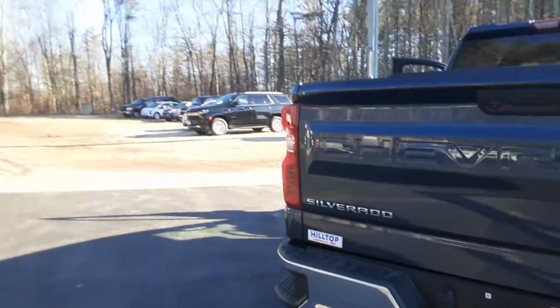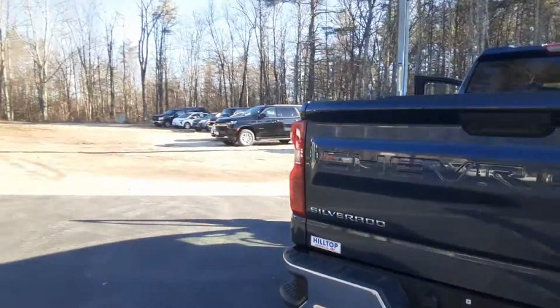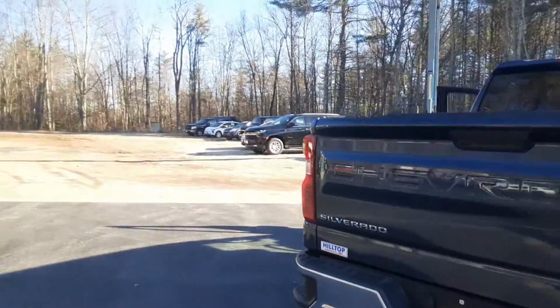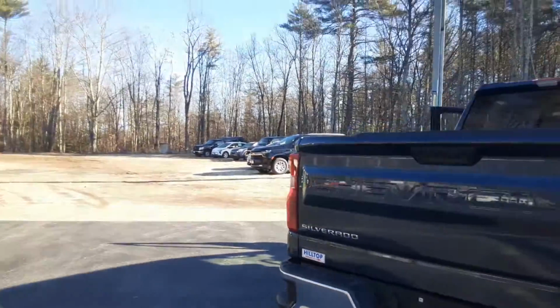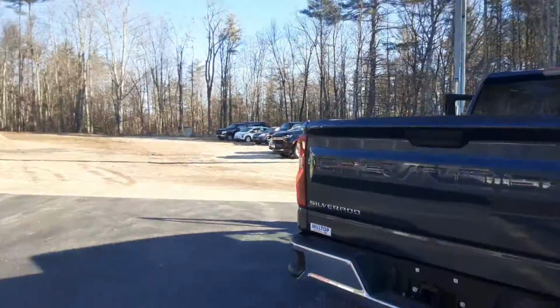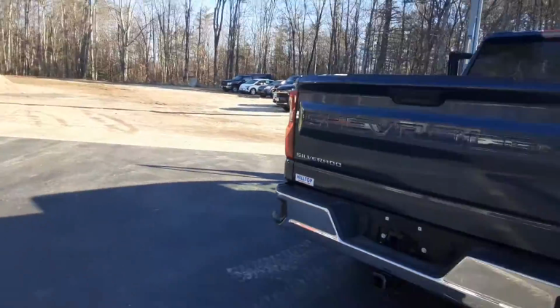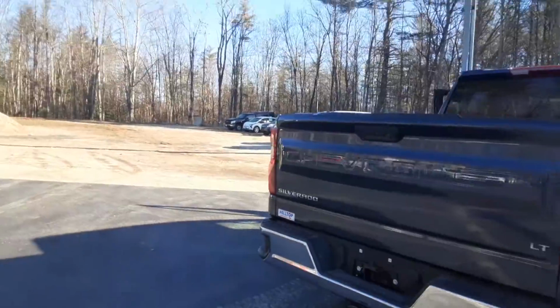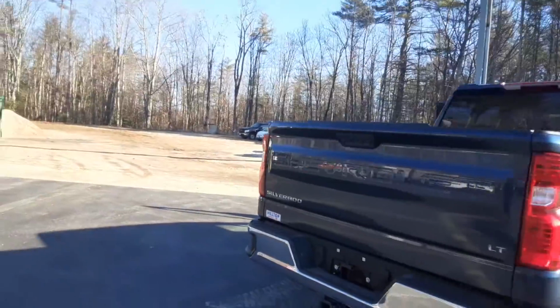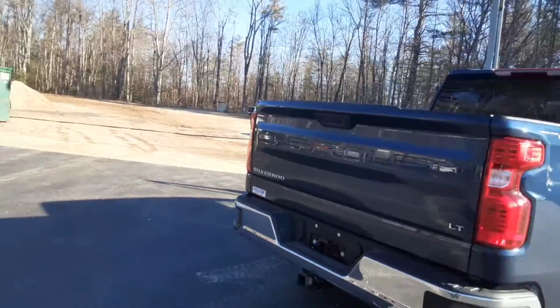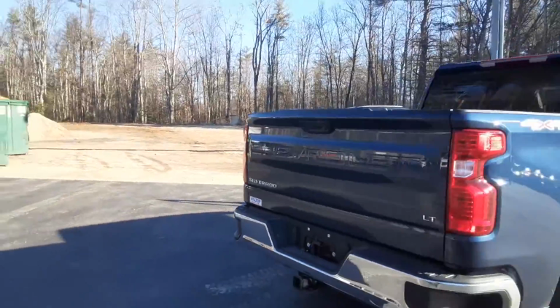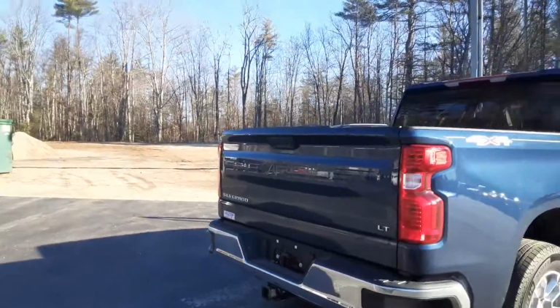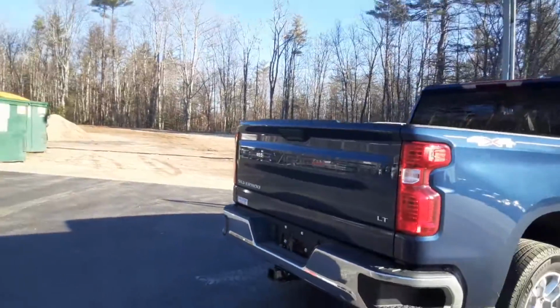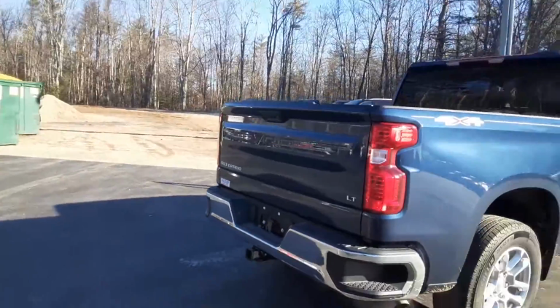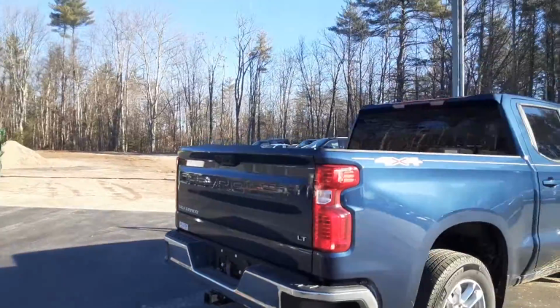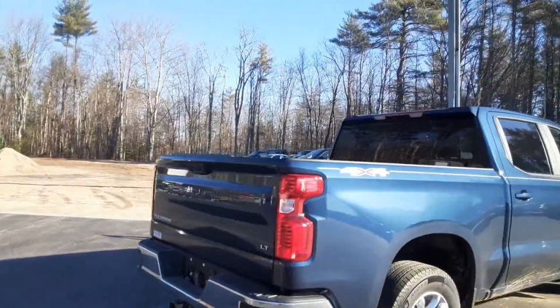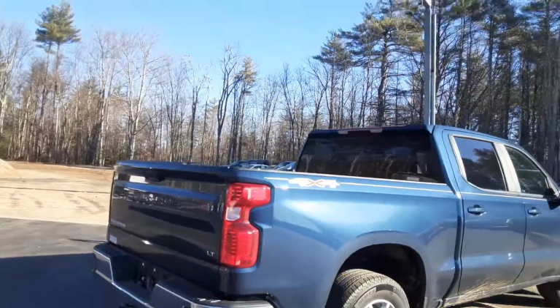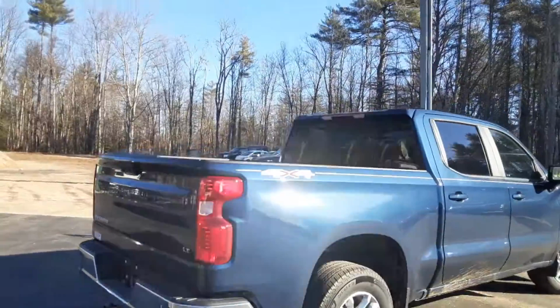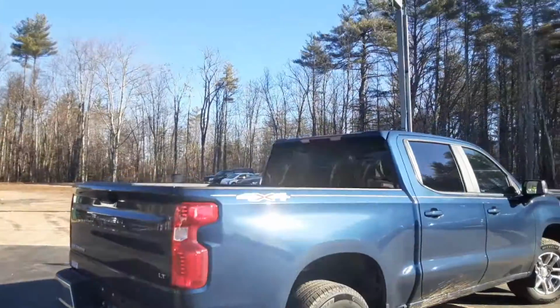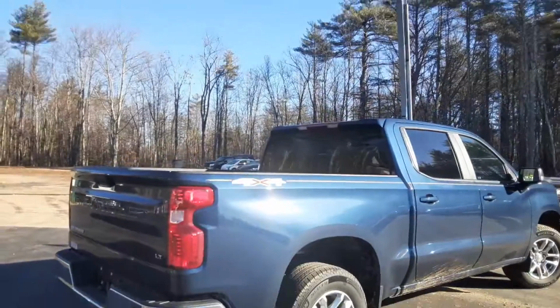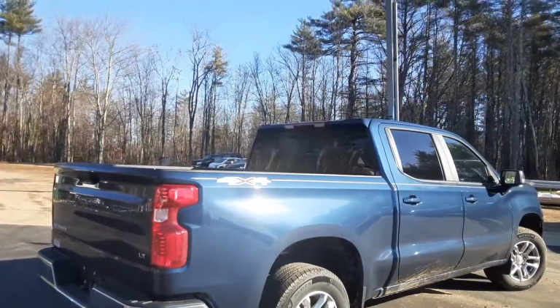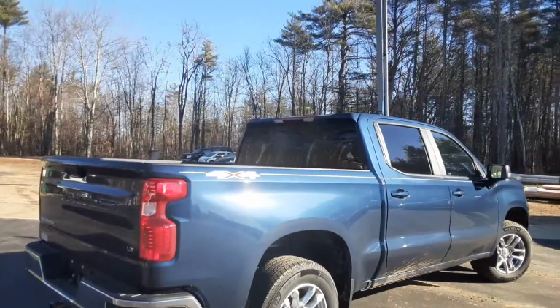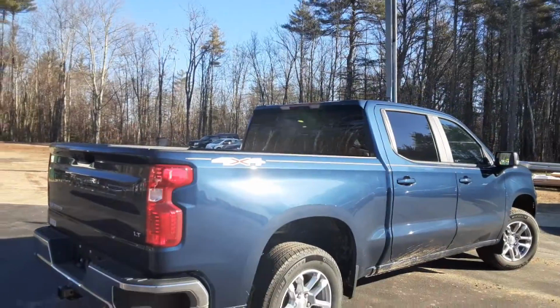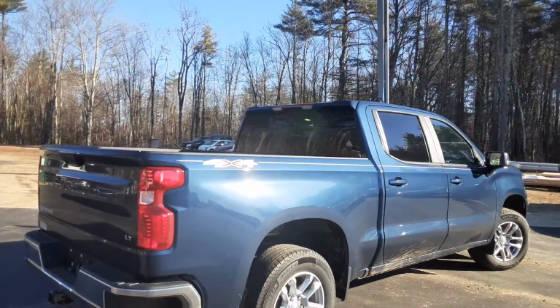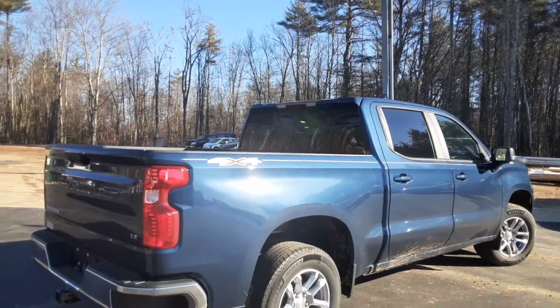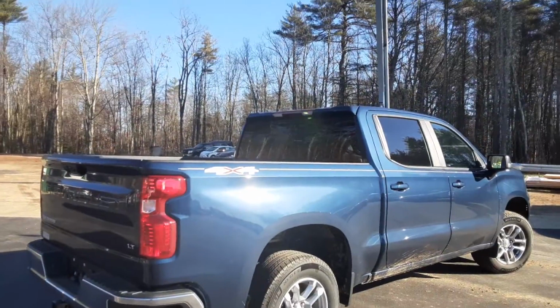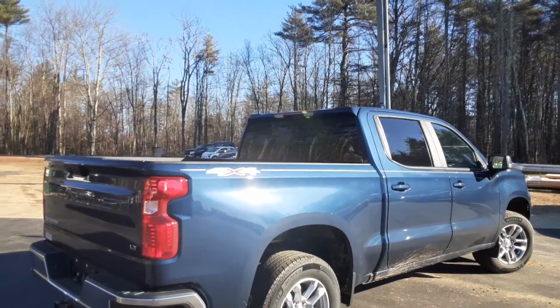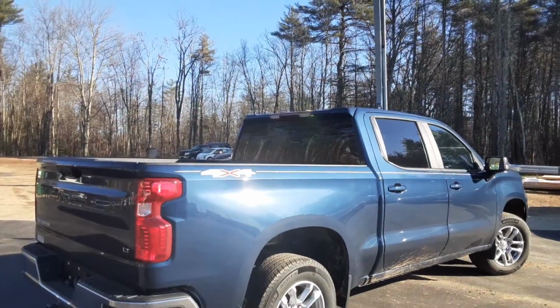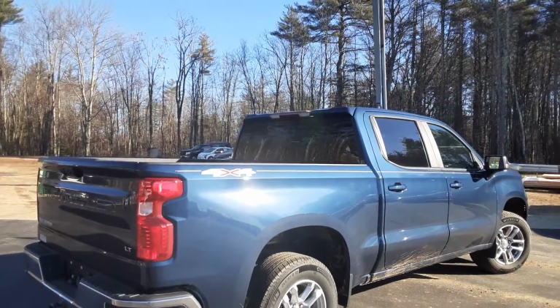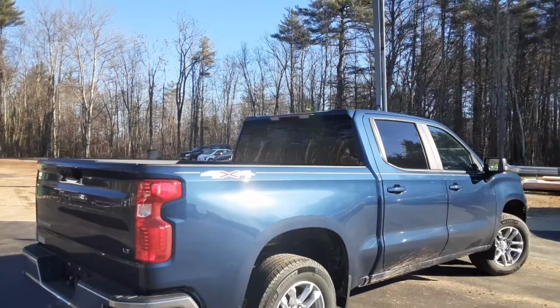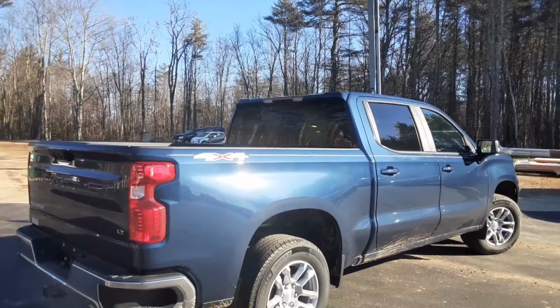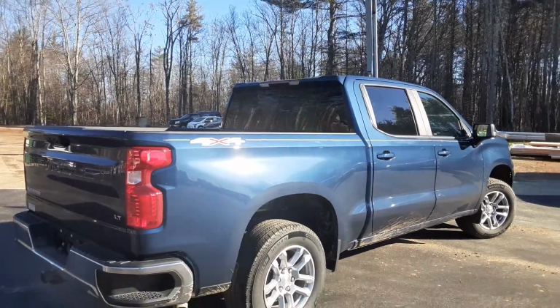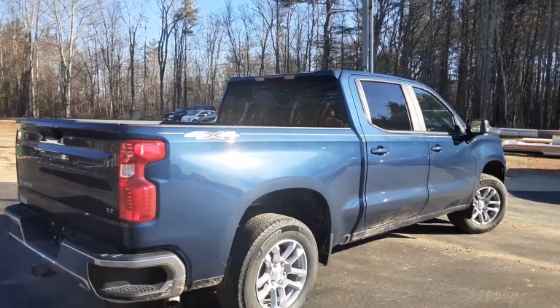That bumper tow package does have the plug-in outlet in the back there for your working needs. Really sharp-looking truck. Swing on up to the hilltop, come on and check her out. Thank you.